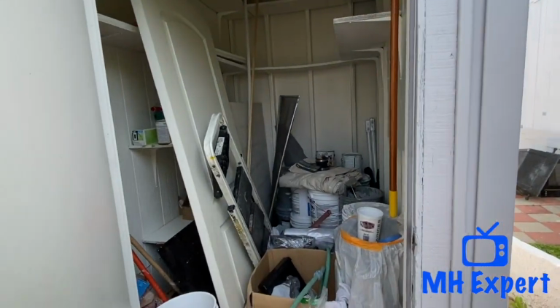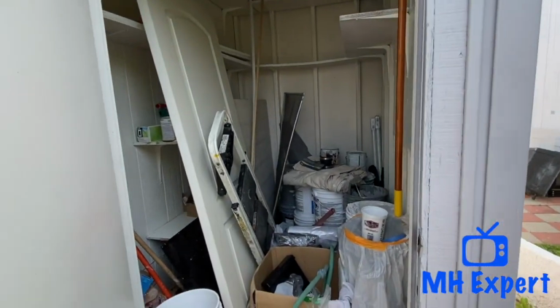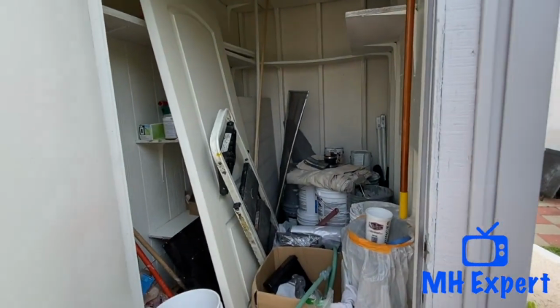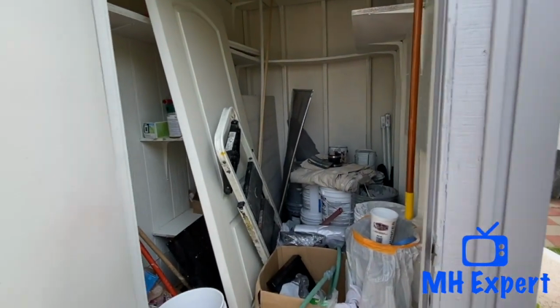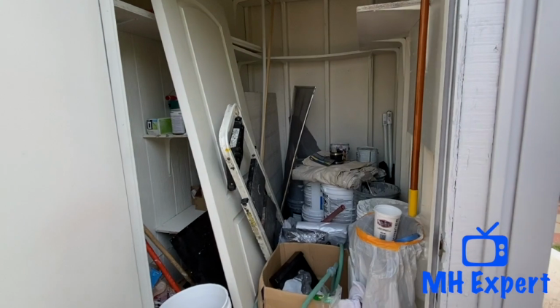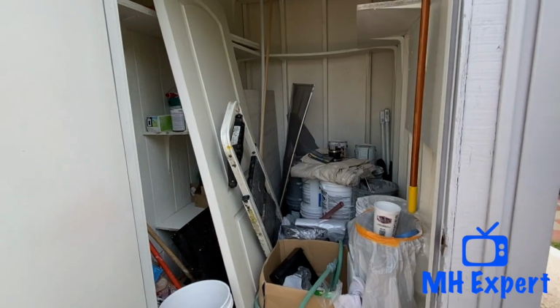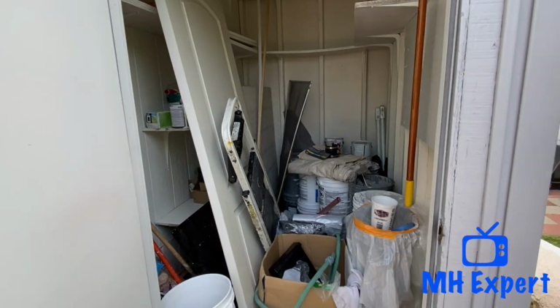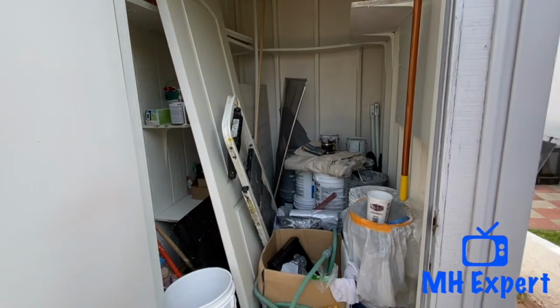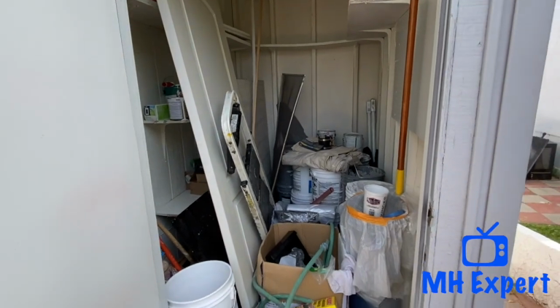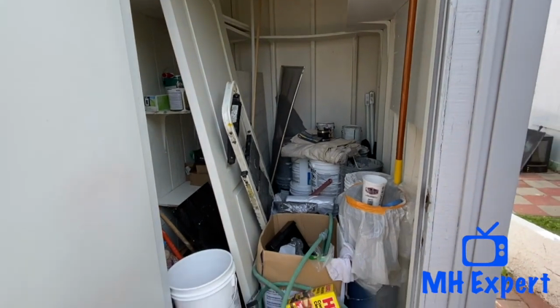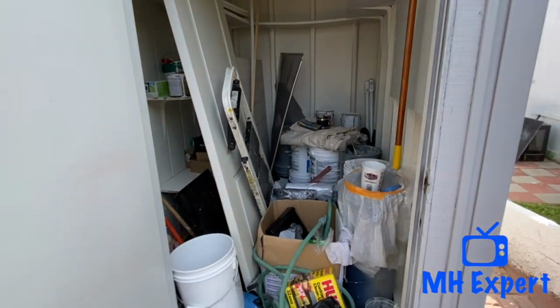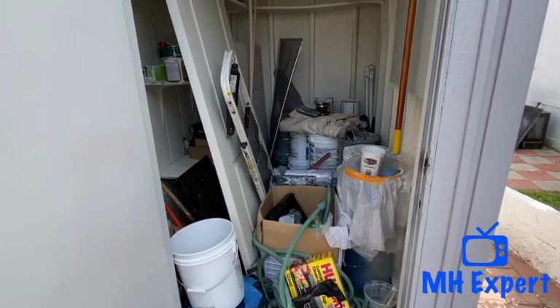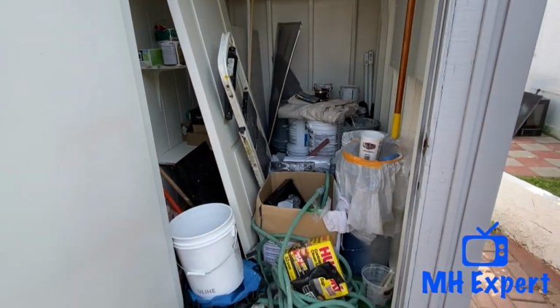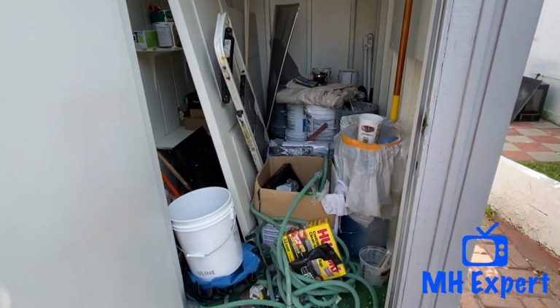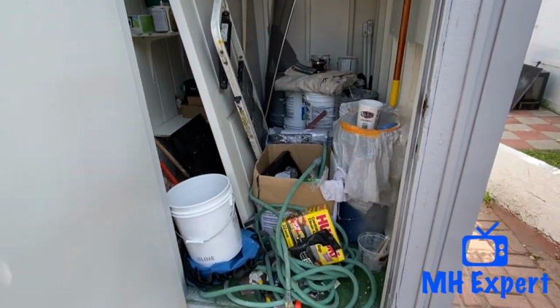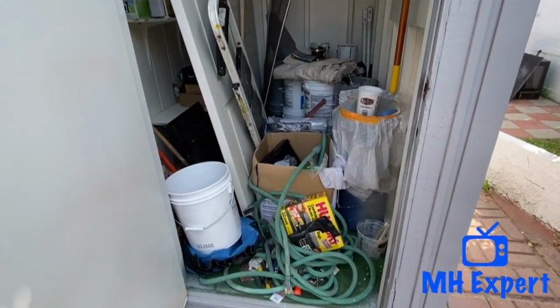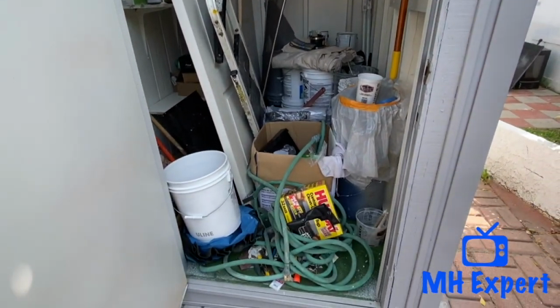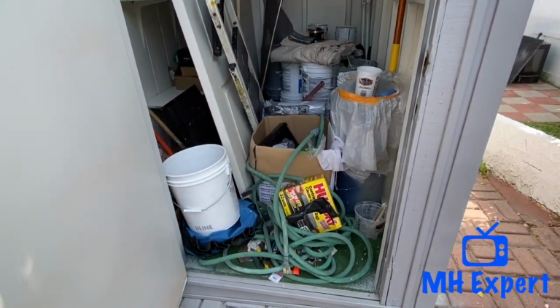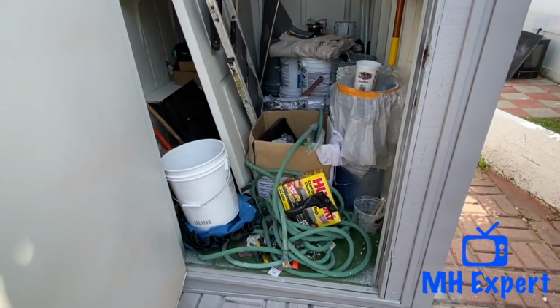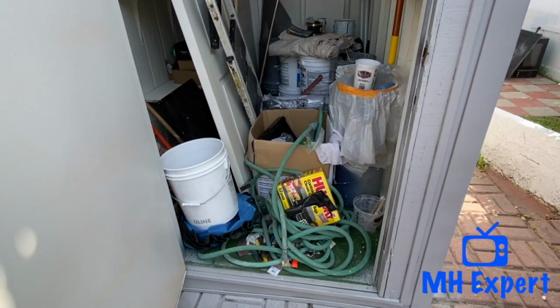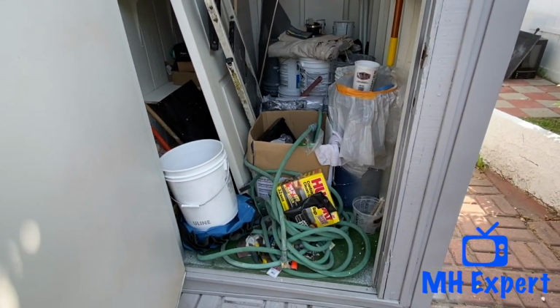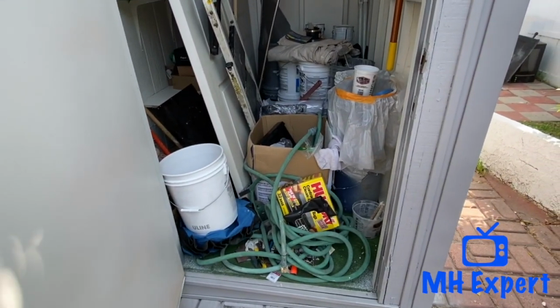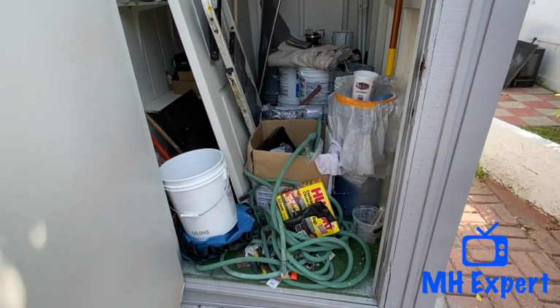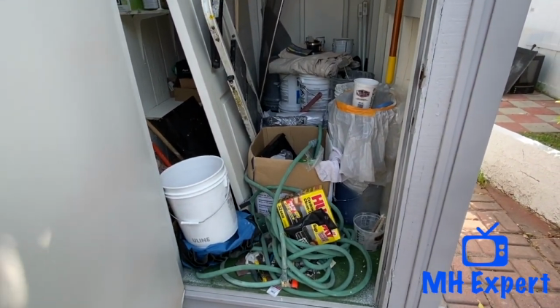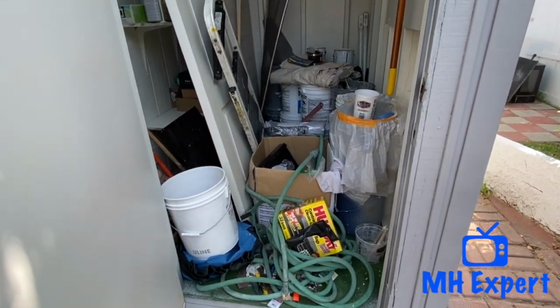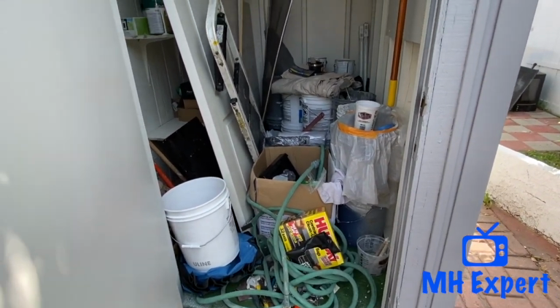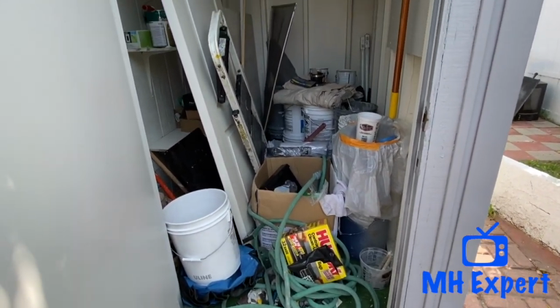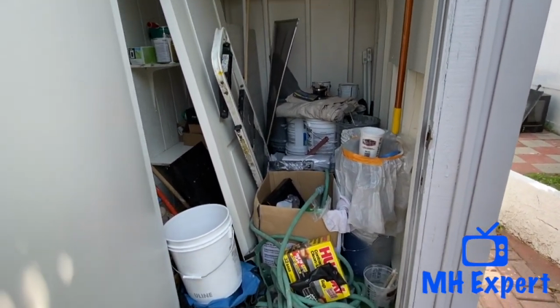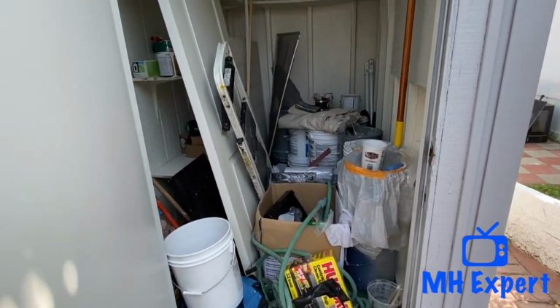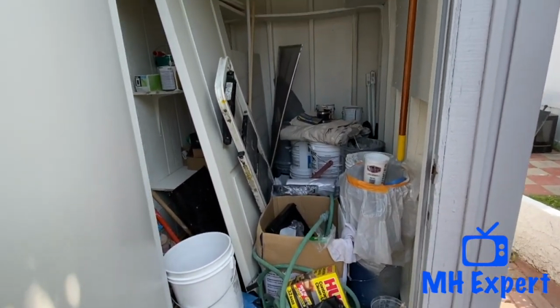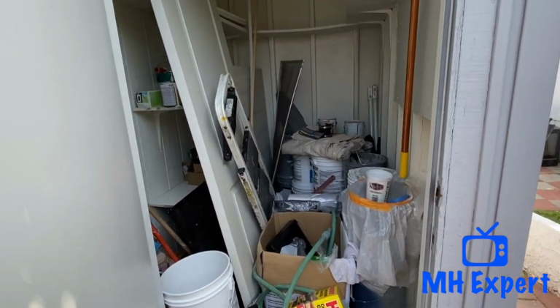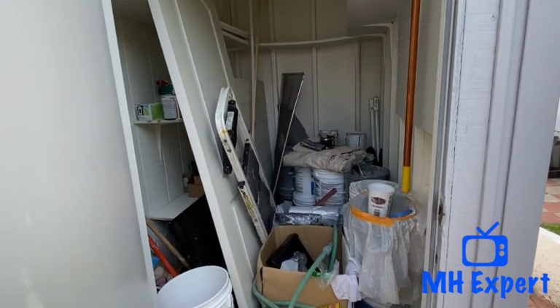Over here is a nice size shed. In the state of California, sheds cannot be bigger than 120 square feet.